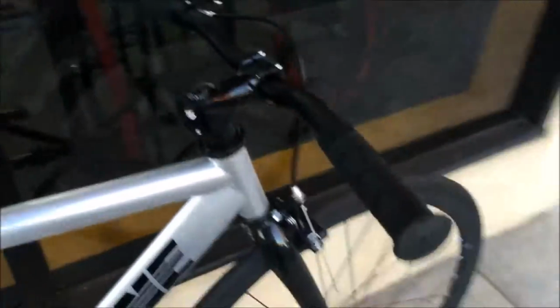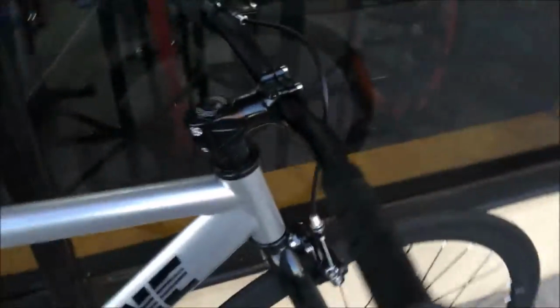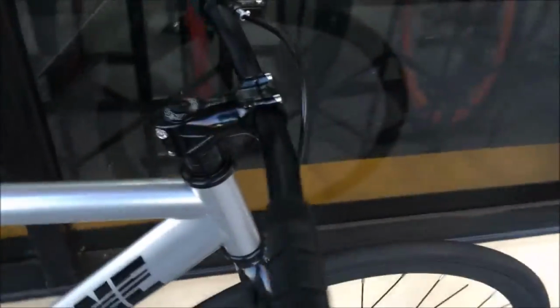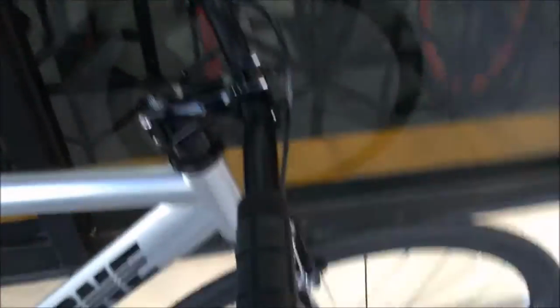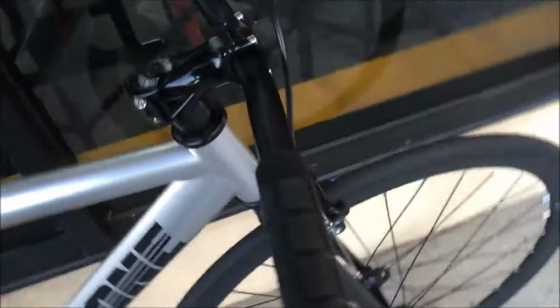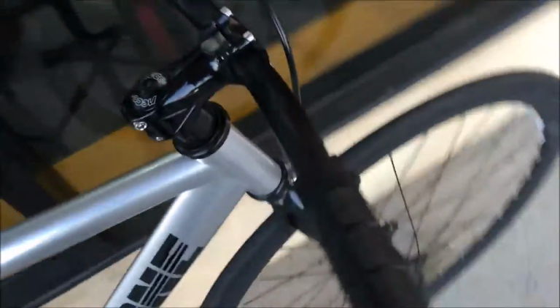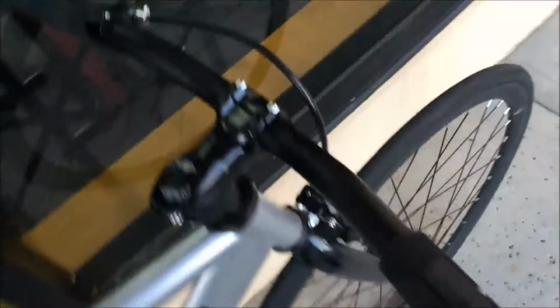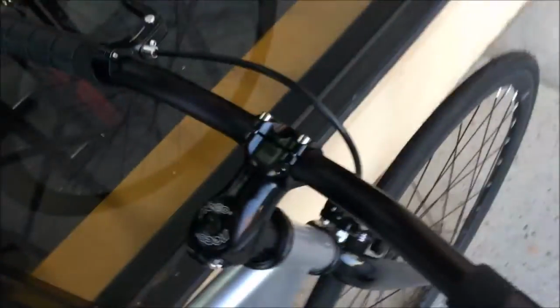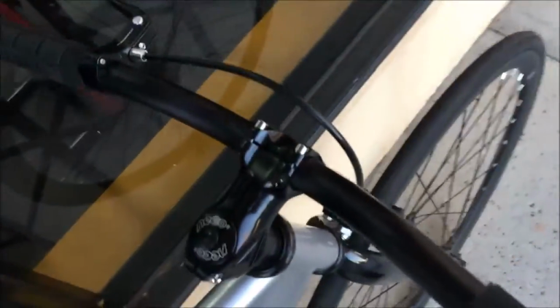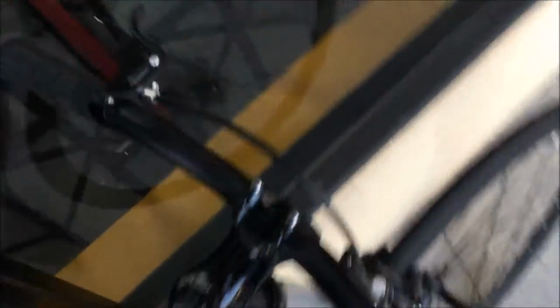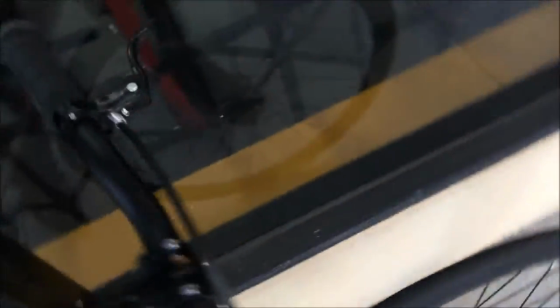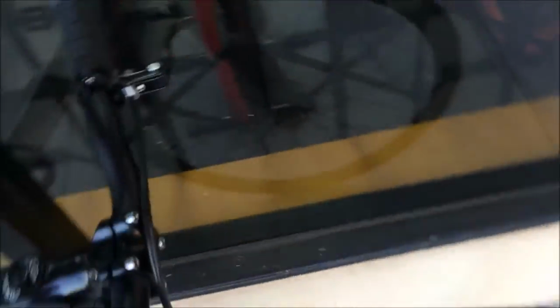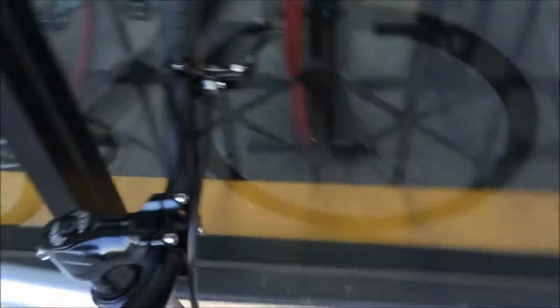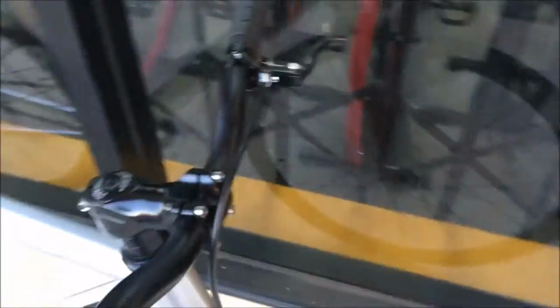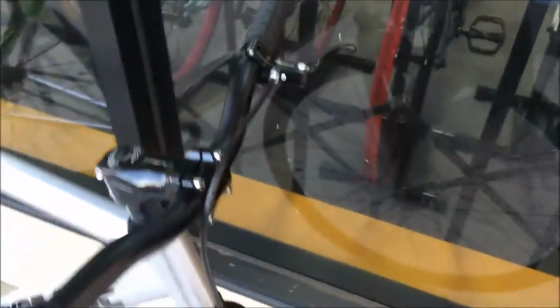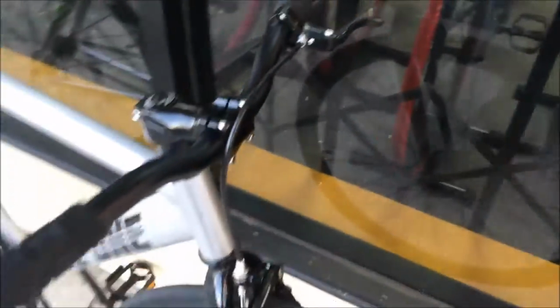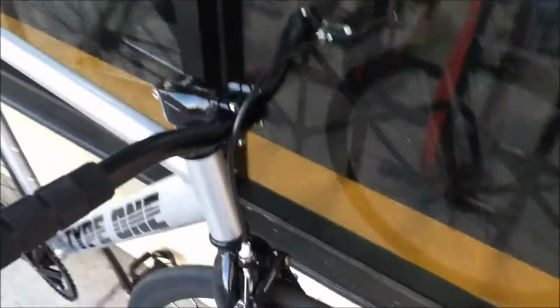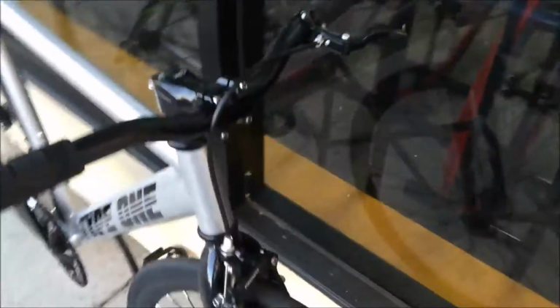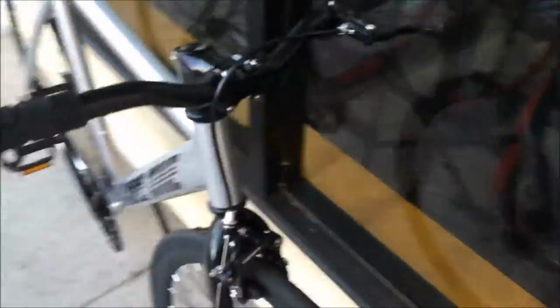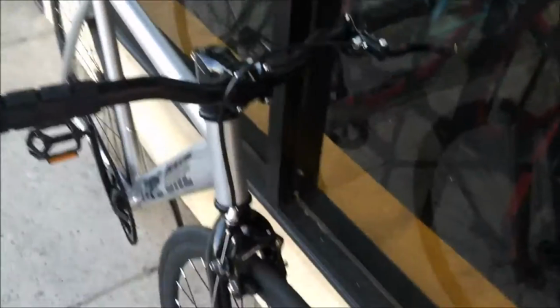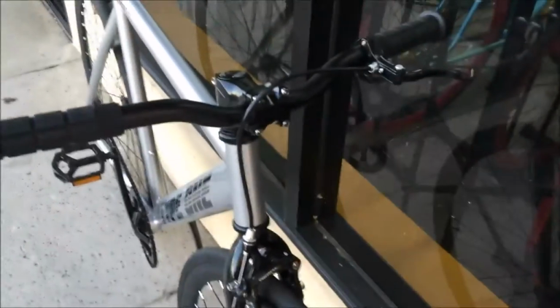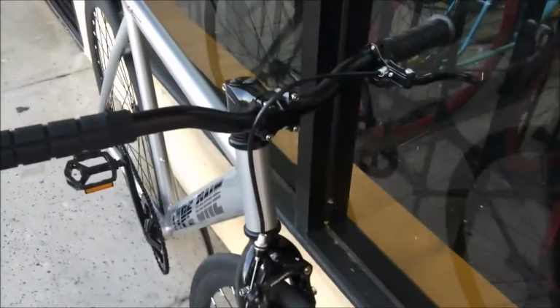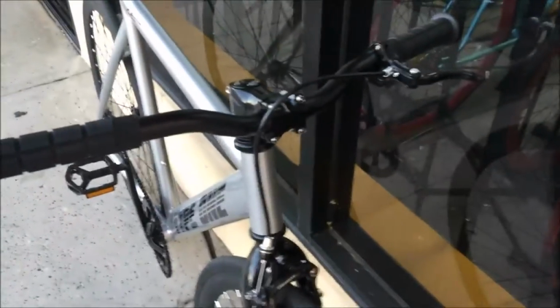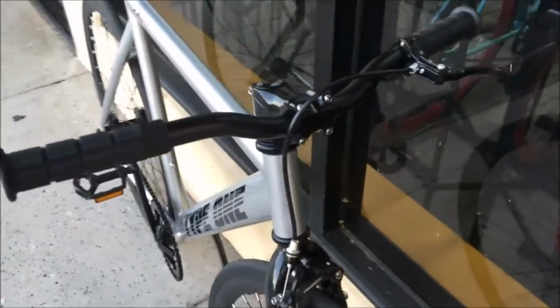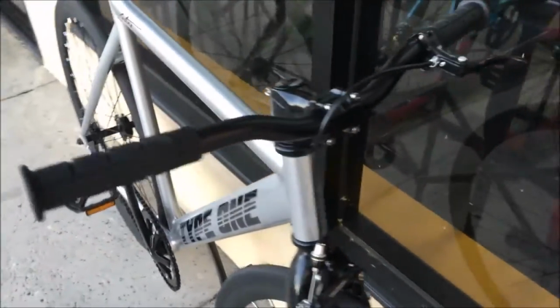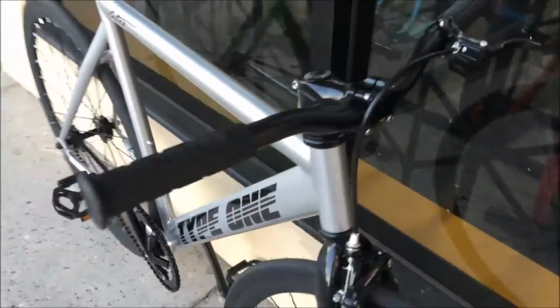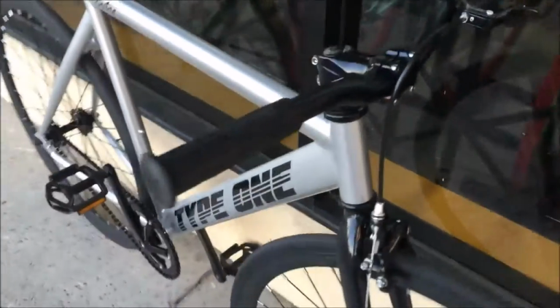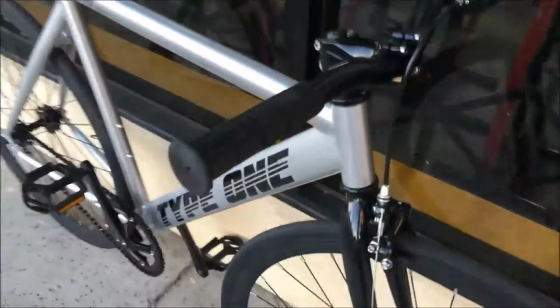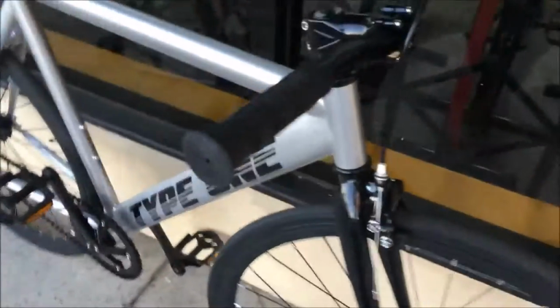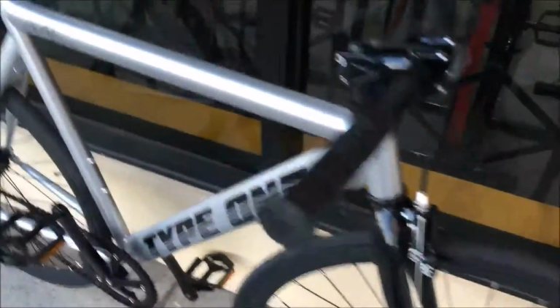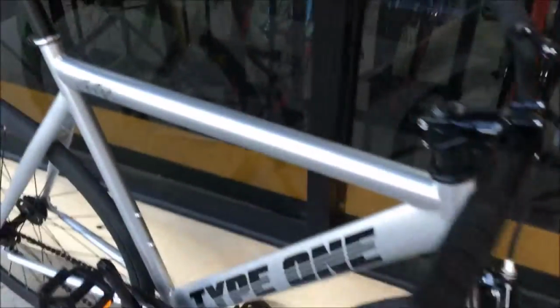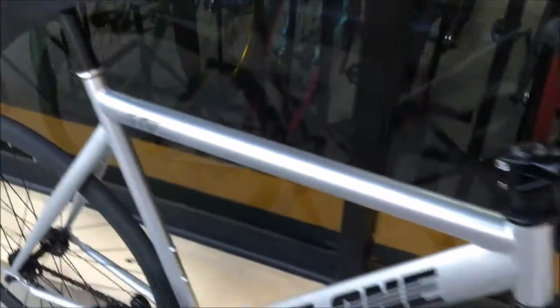It has front brakes so that you get pretty much all the braking you need, but not too much weight. So you can still ride around, have lots of fun, and go very fast.